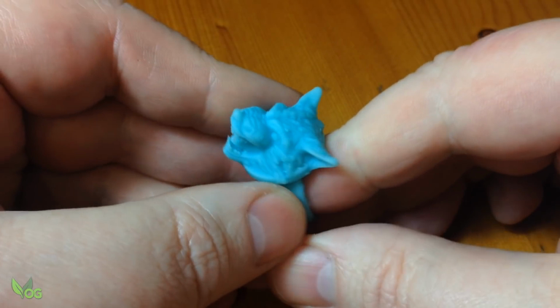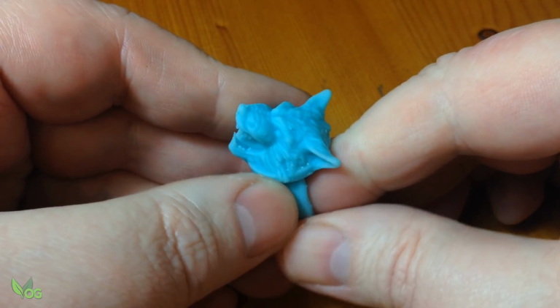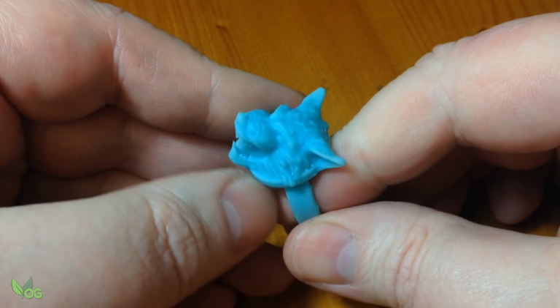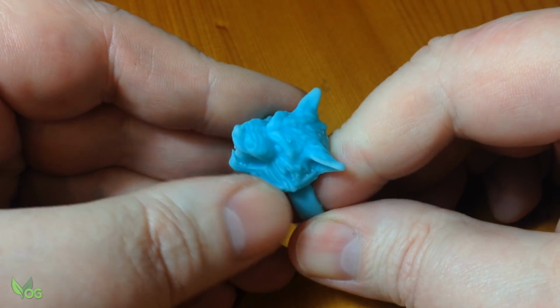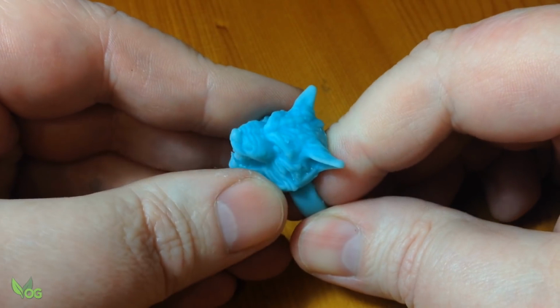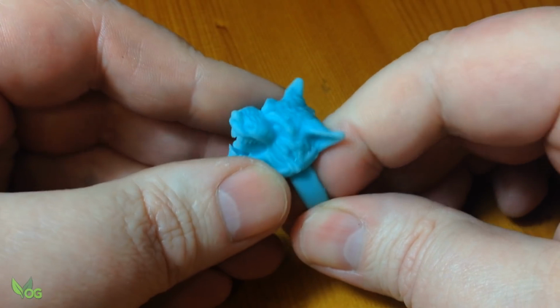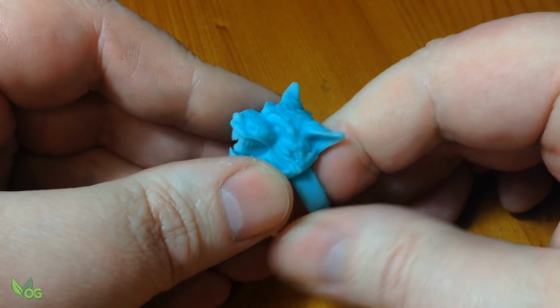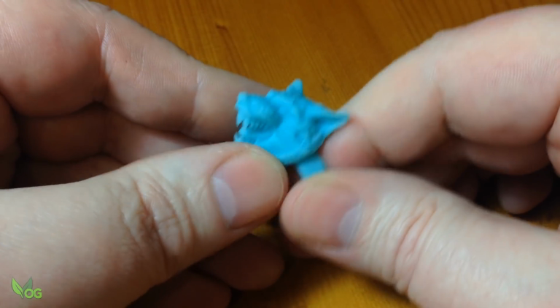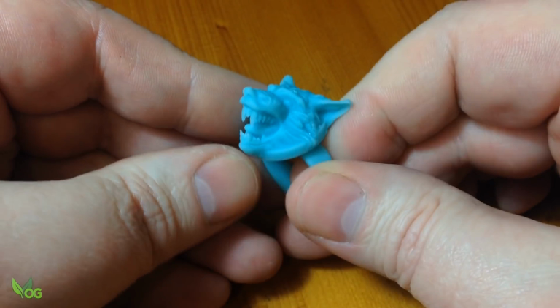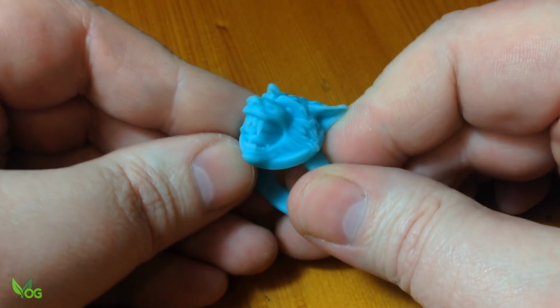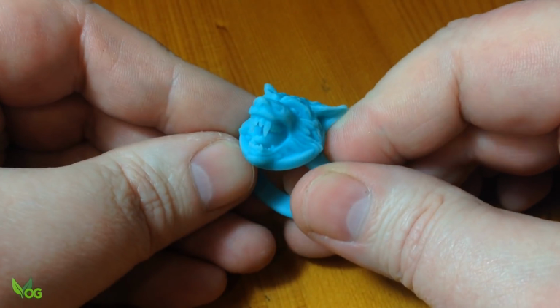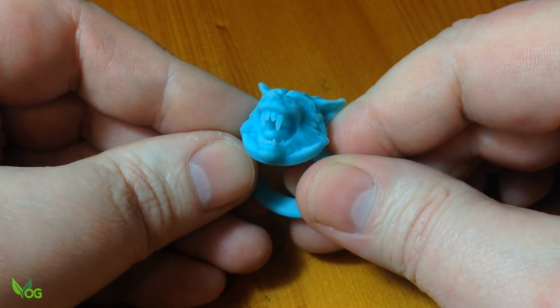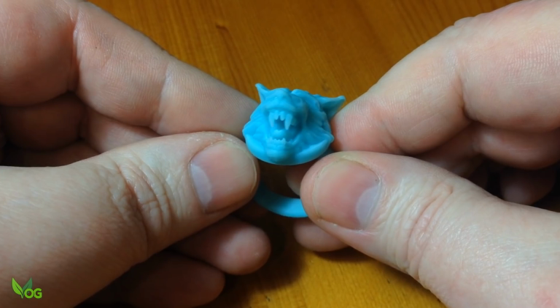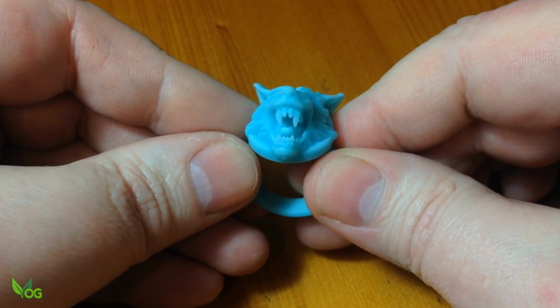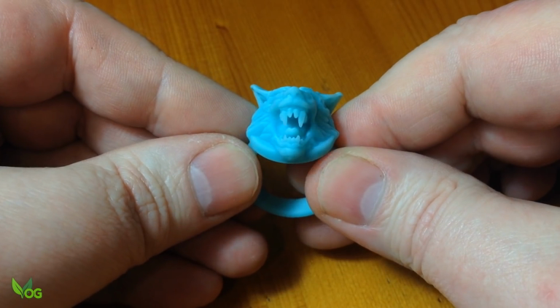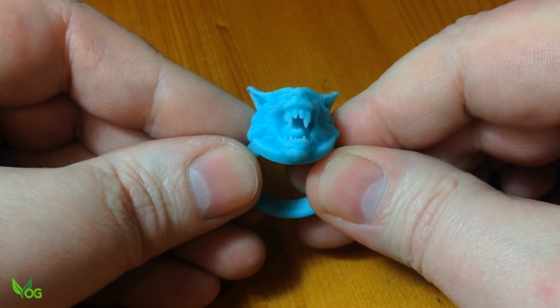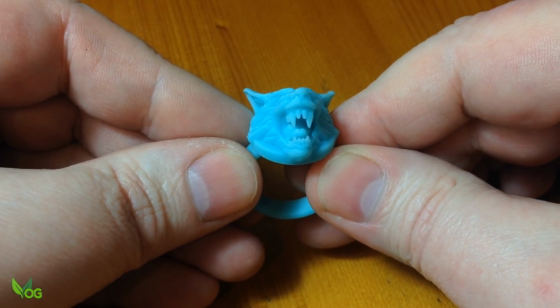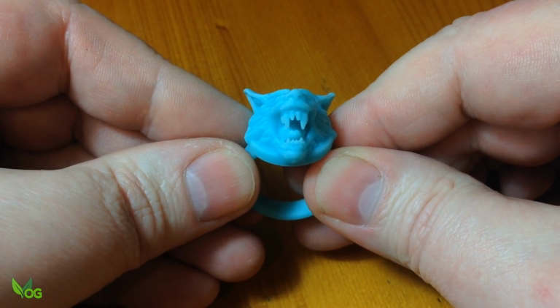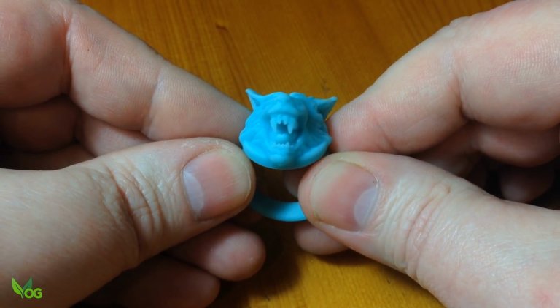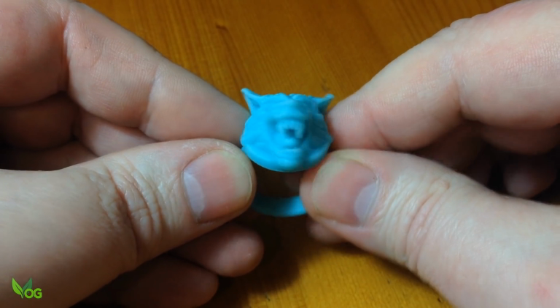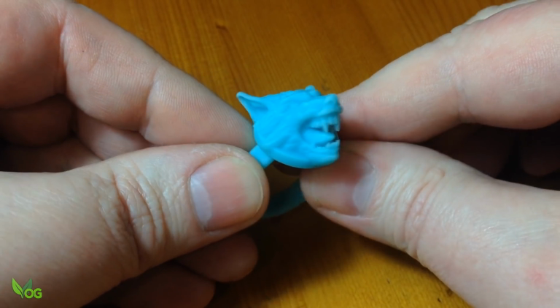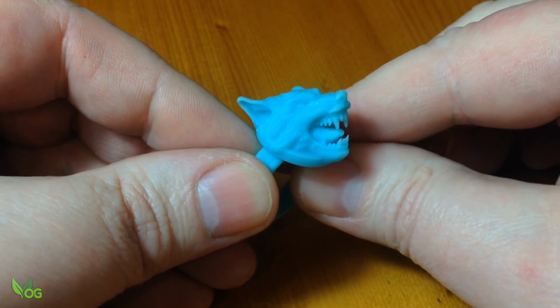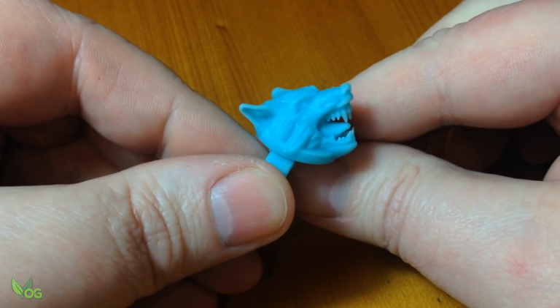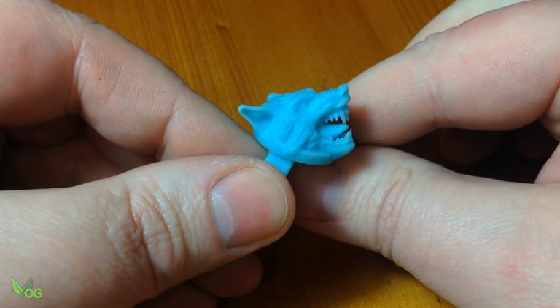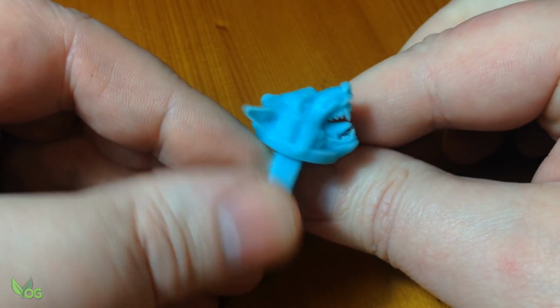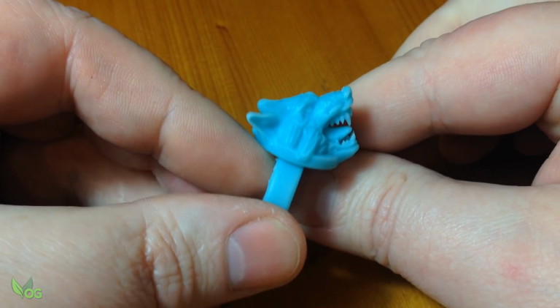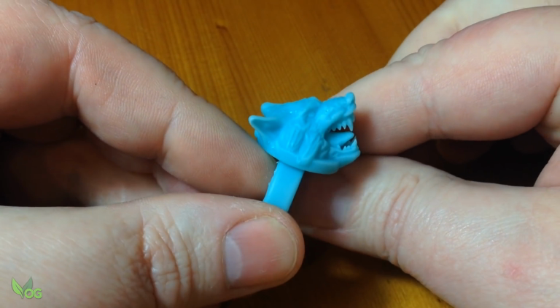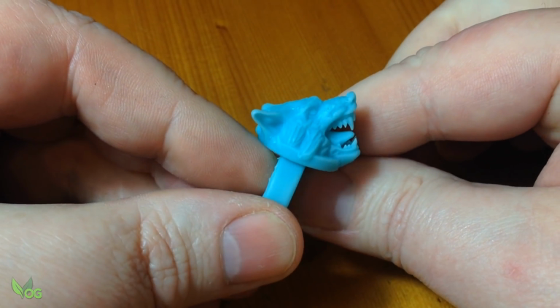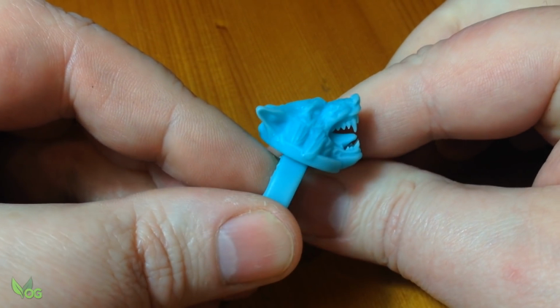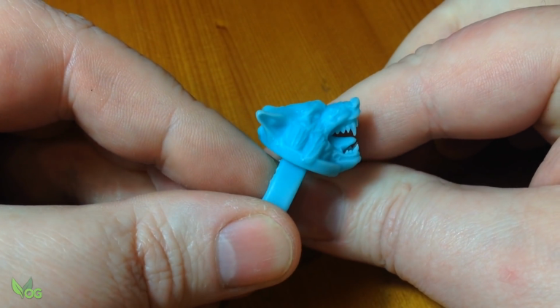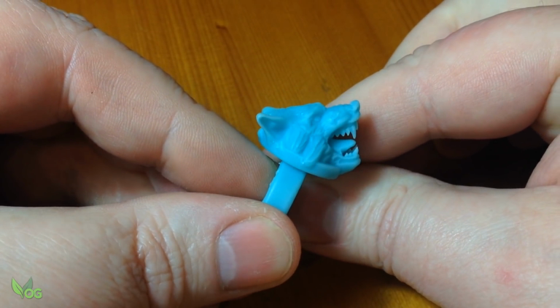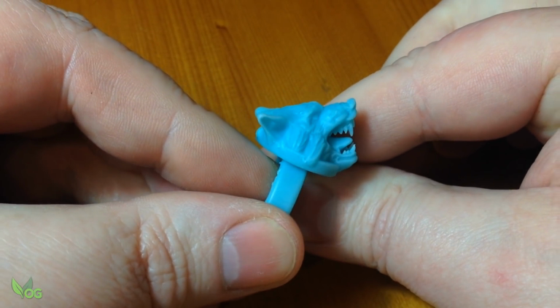One last test print had me delighted with the design. It would never be very practical to wear, but it looked nice and mean.